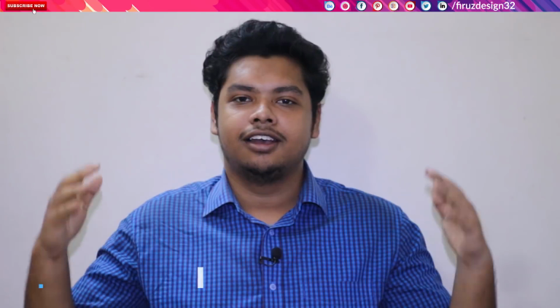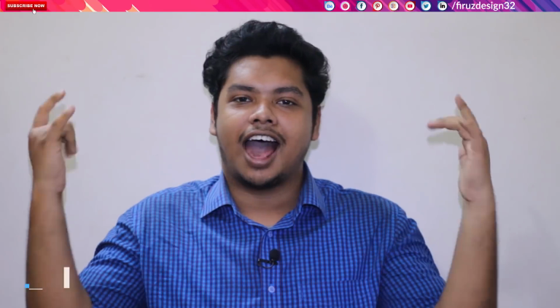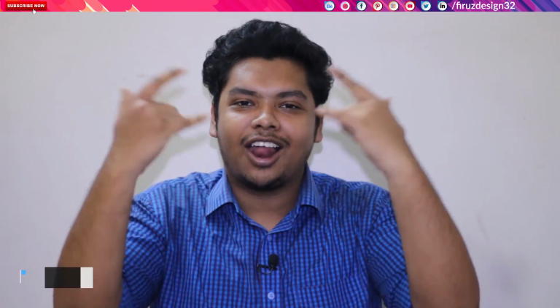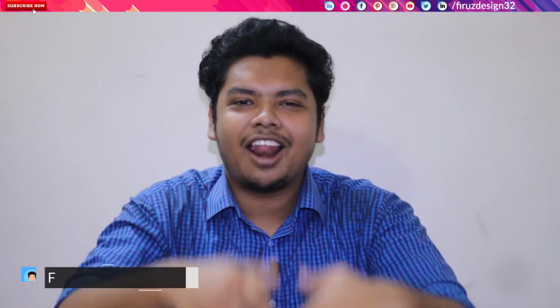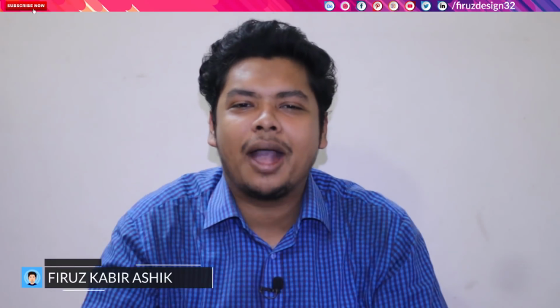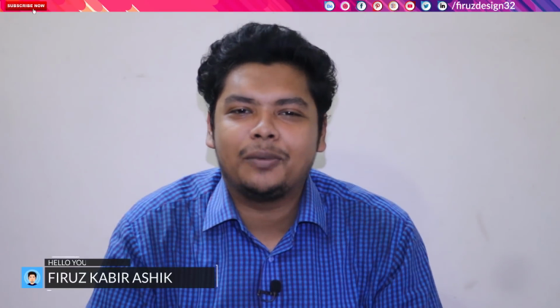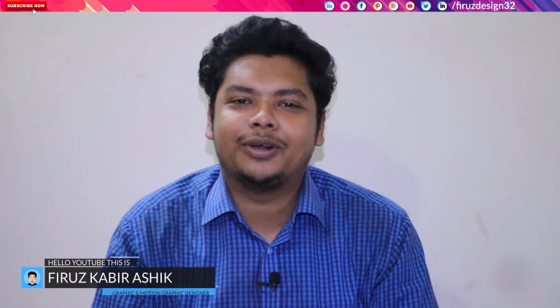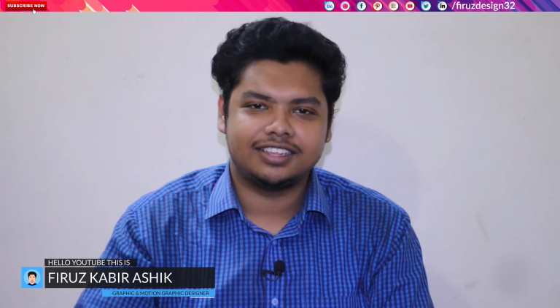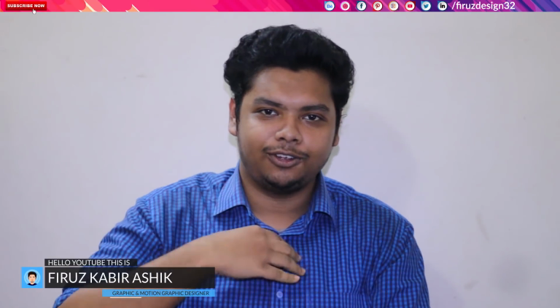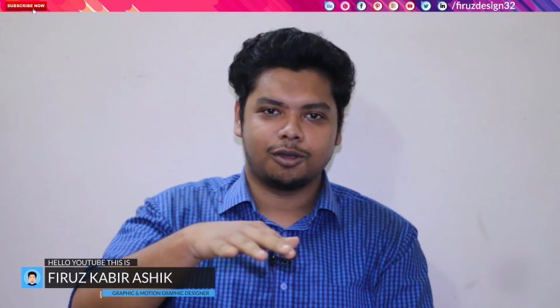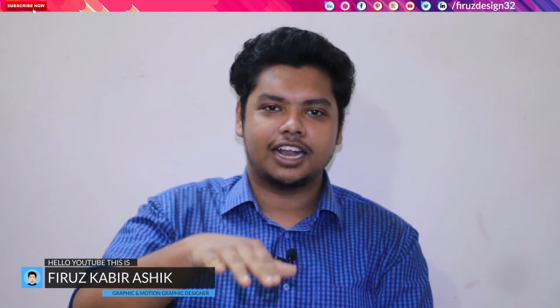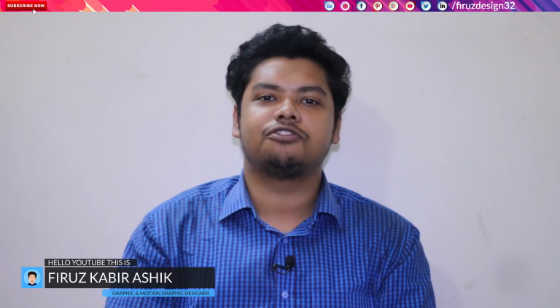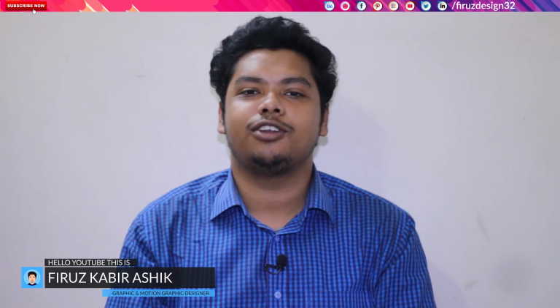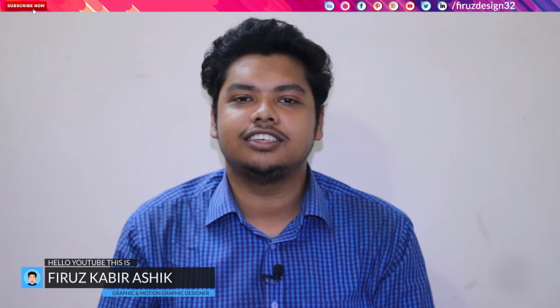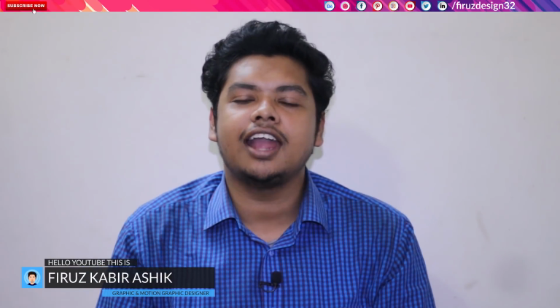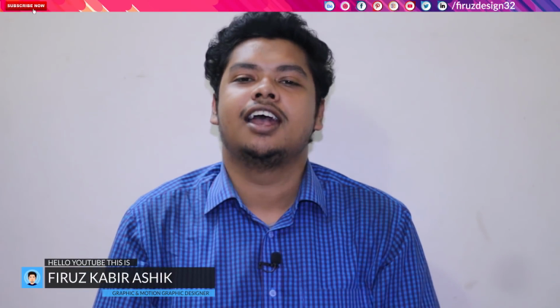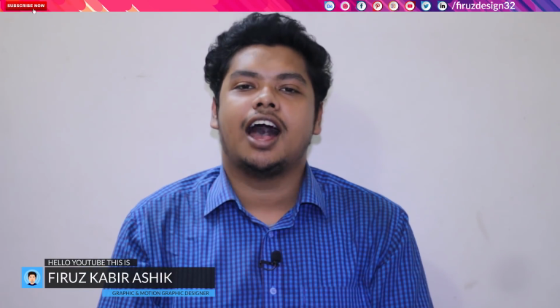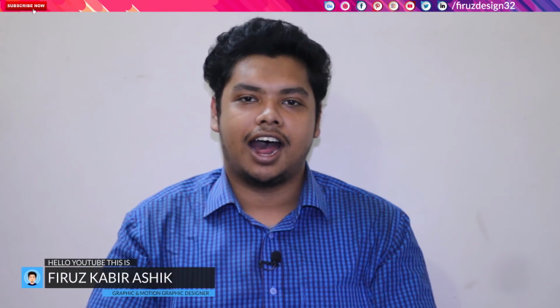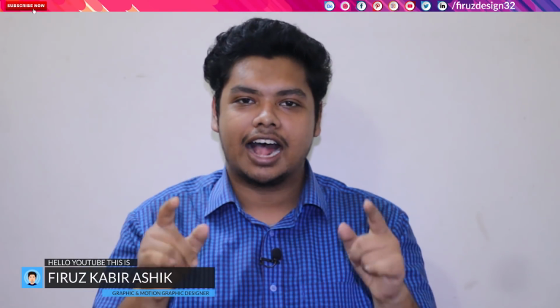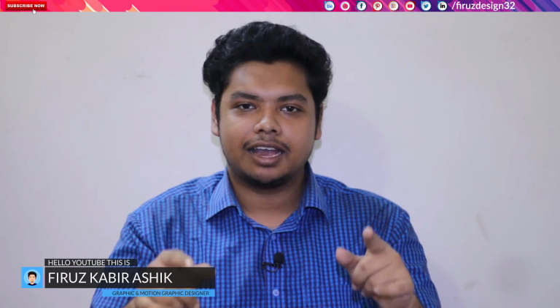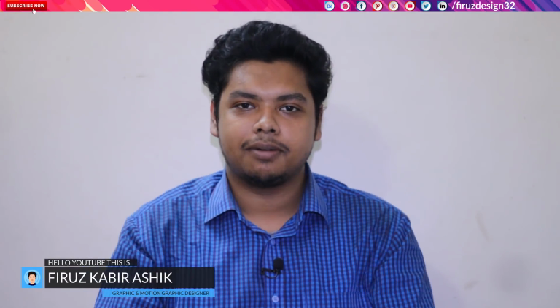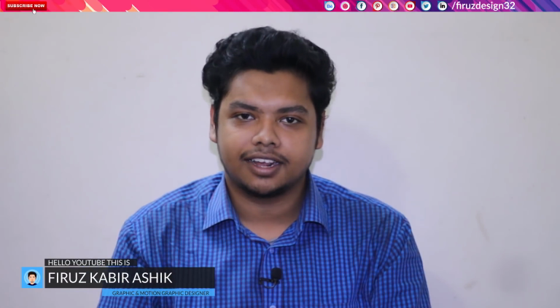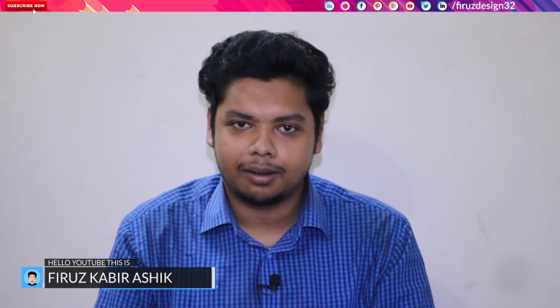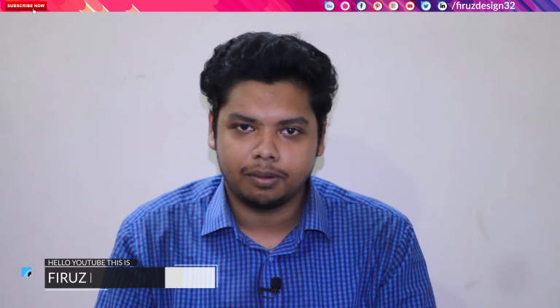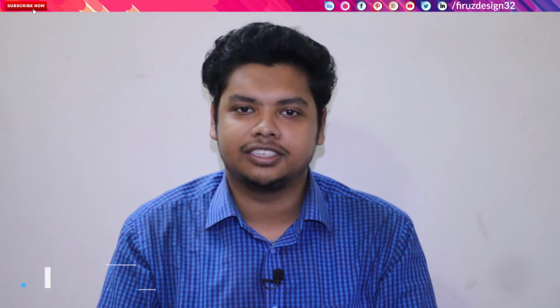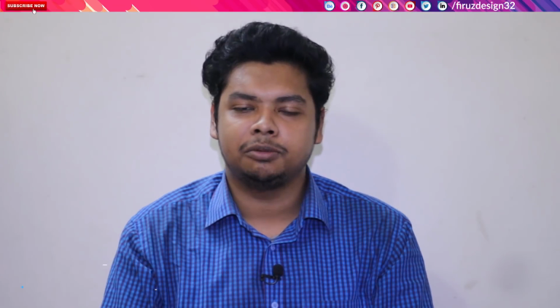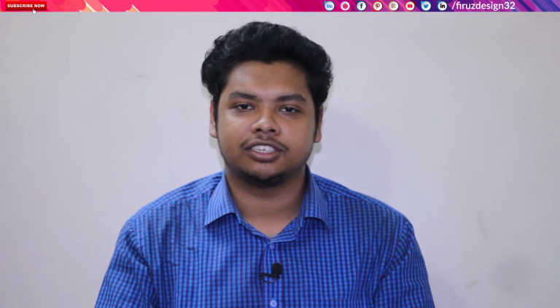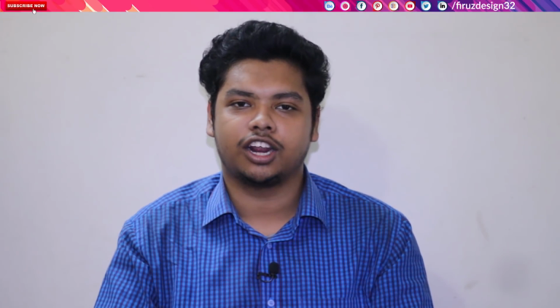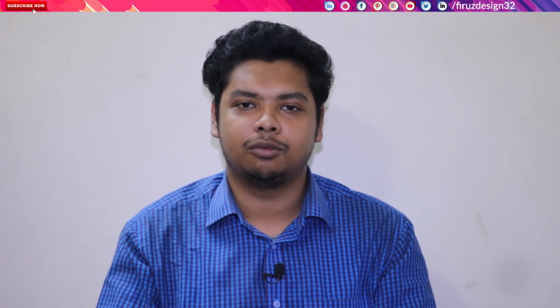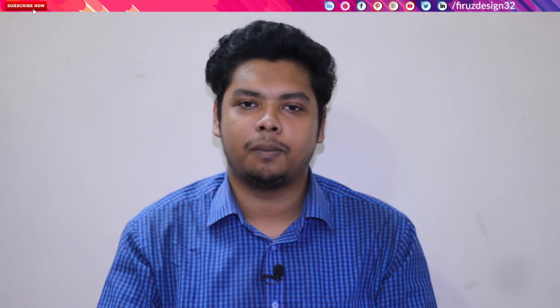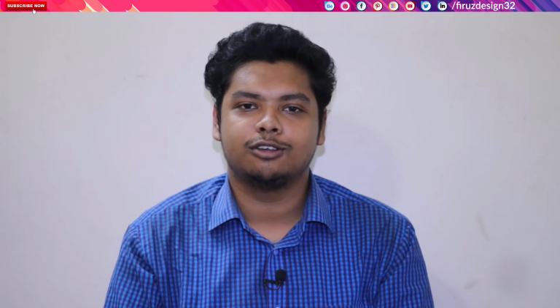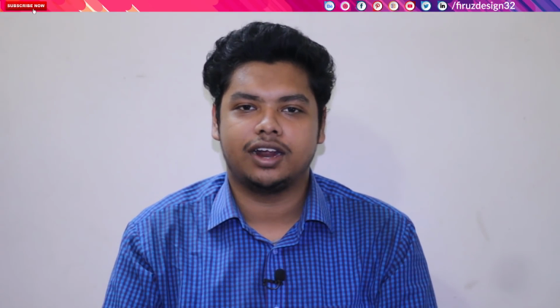Hello, hello, hello Mango People! This is Firoz Kabir Asik from Firoz Design. In today's video, let's see how many of you have been doing this in Mango Squad.